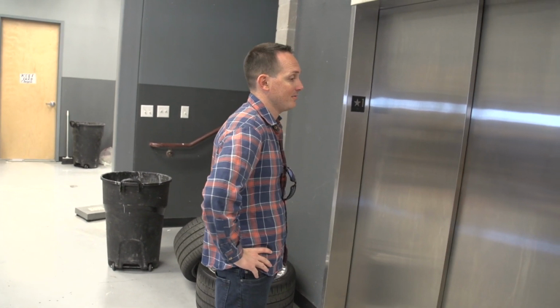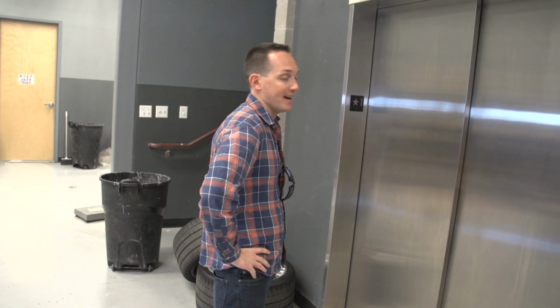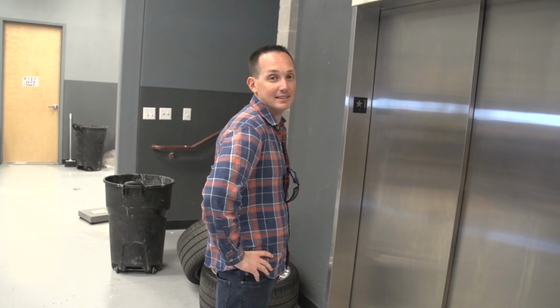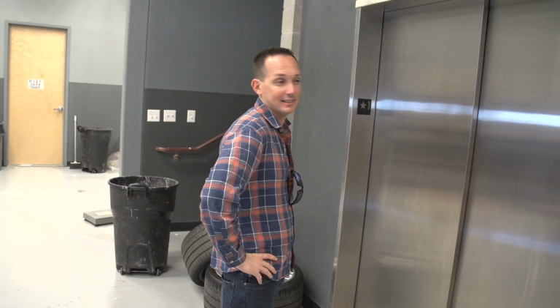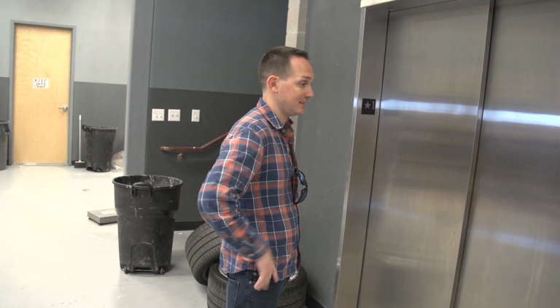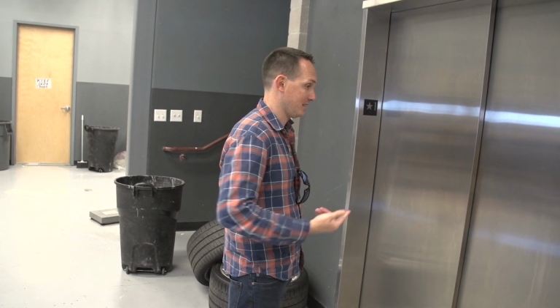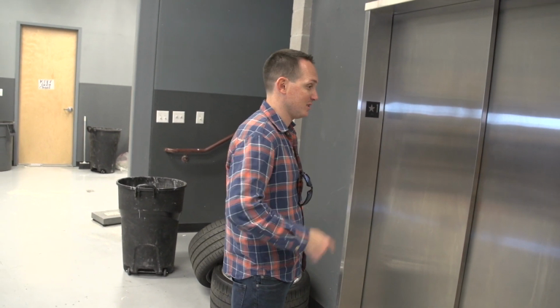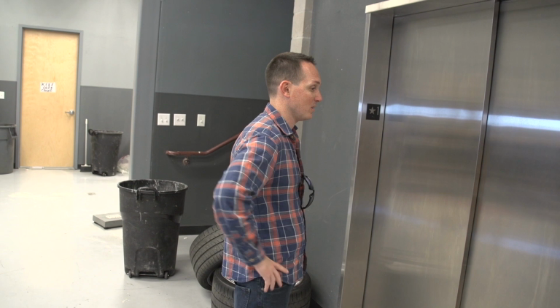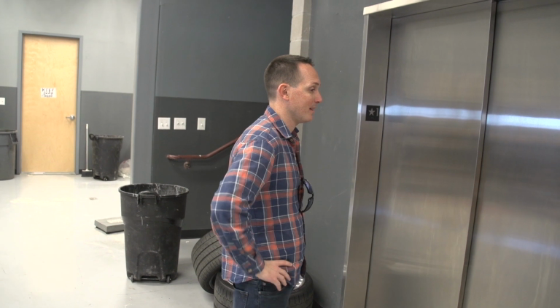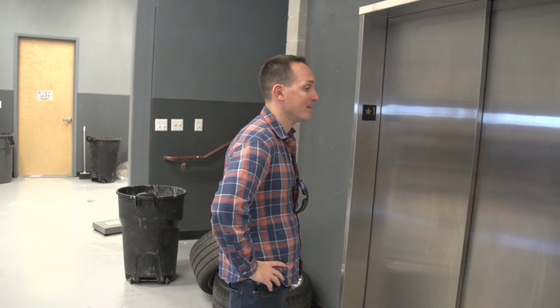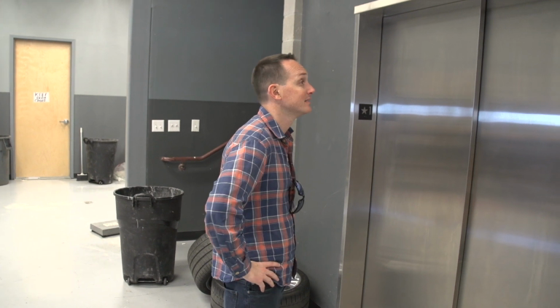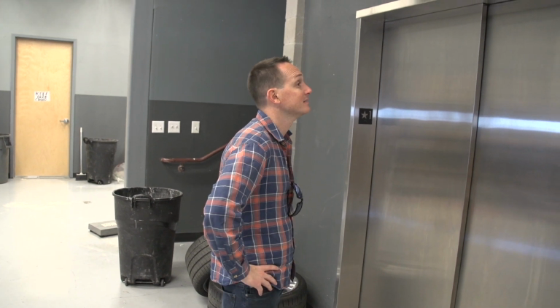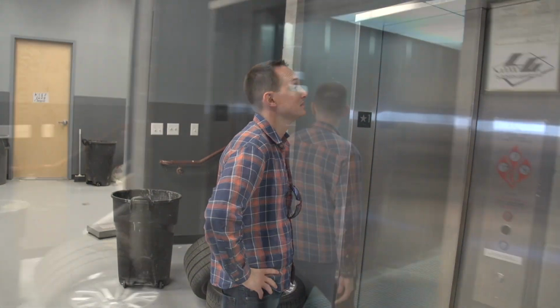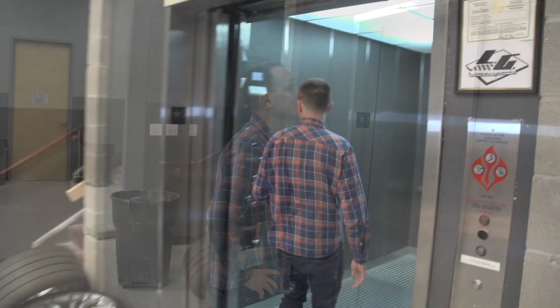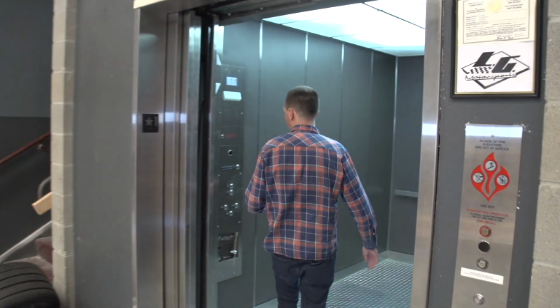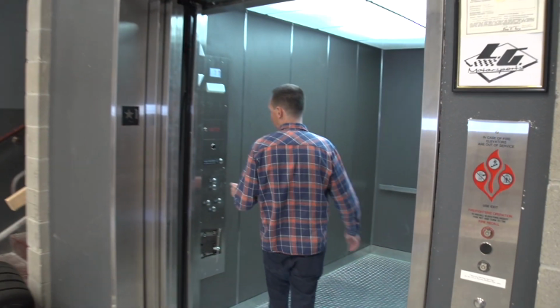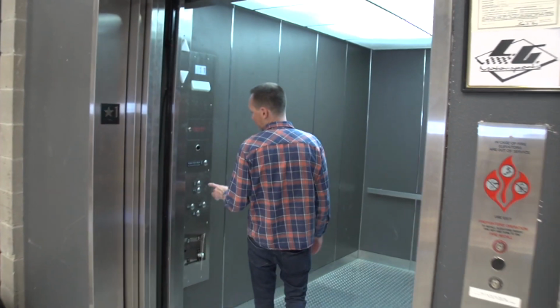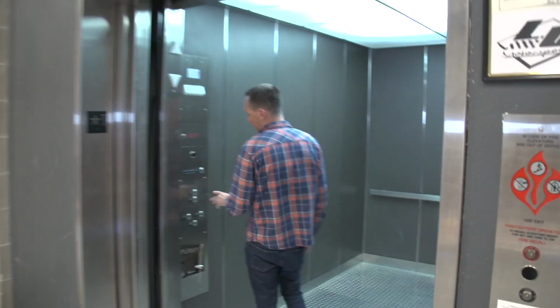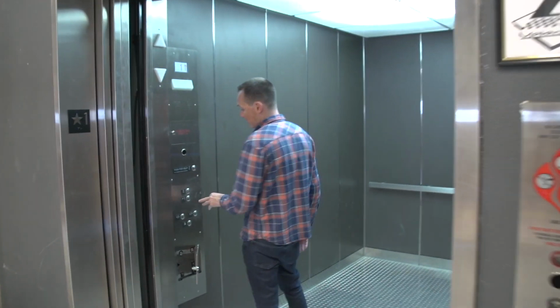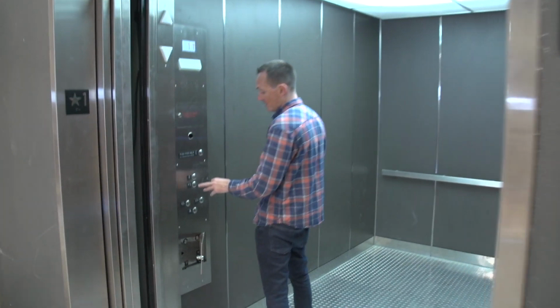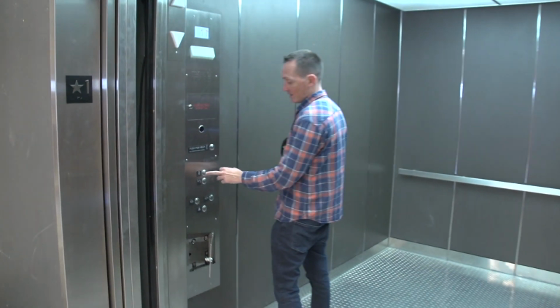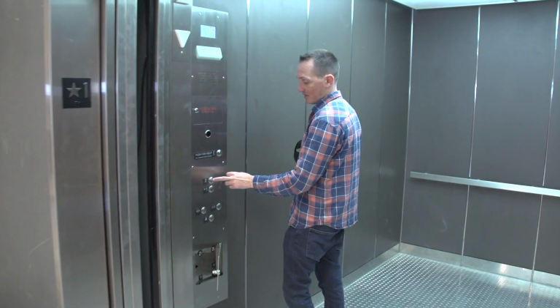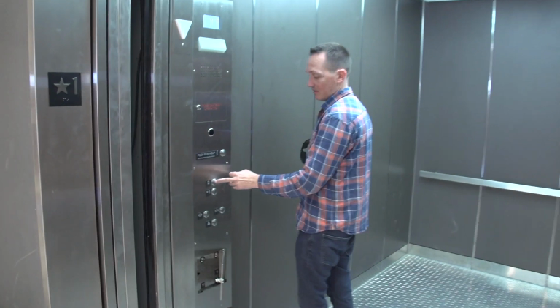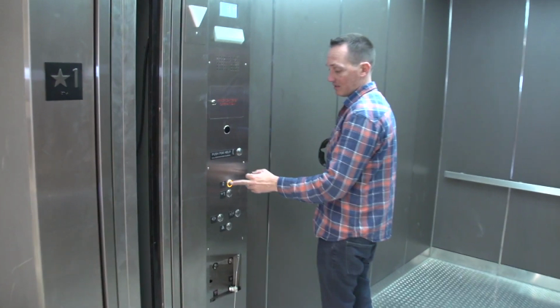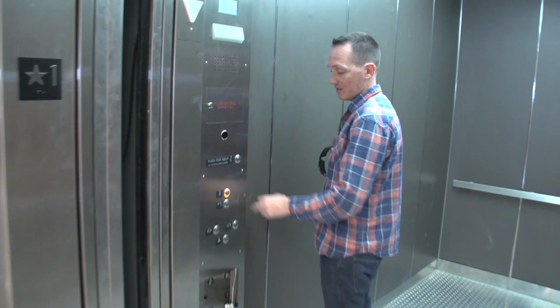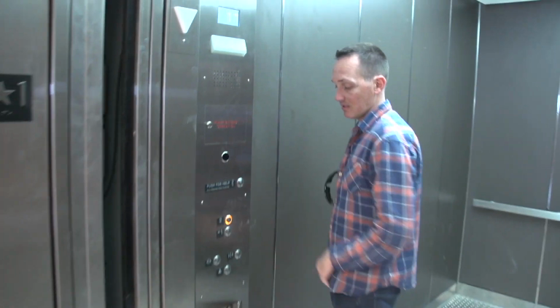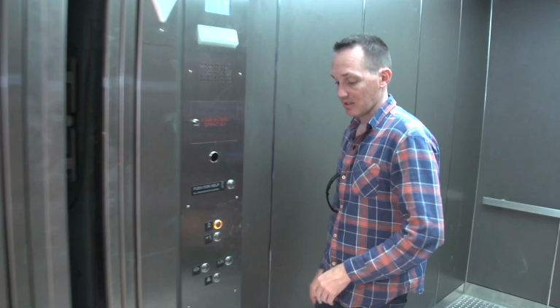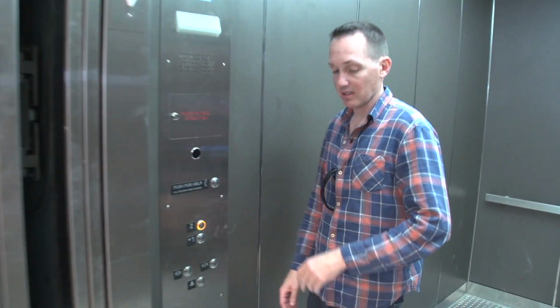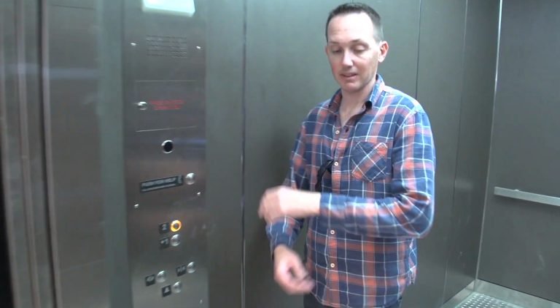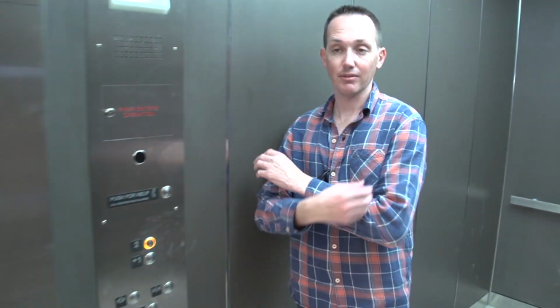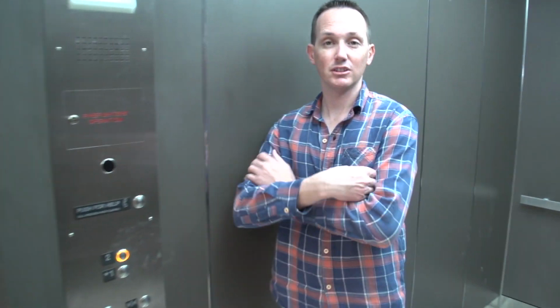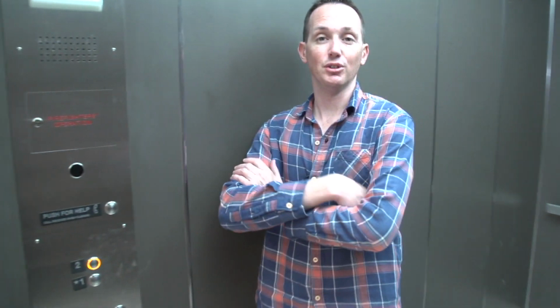A fitter man may take the steps, but I'm going to take one of two elevators in the entire town of Anna, Texas. This is one of them — up to level two.